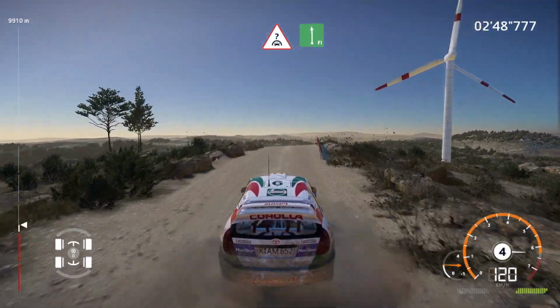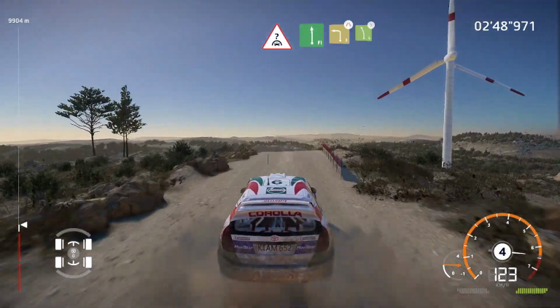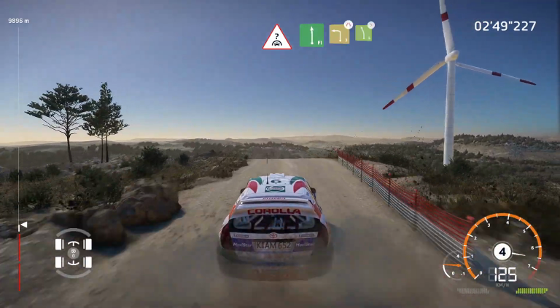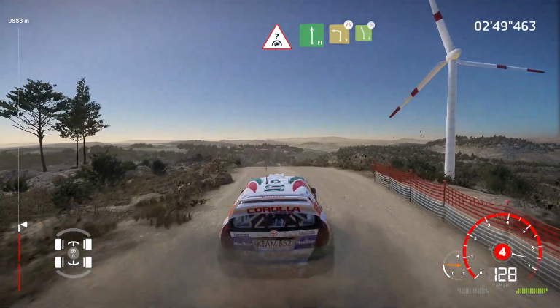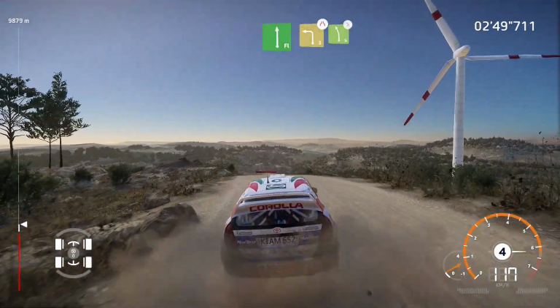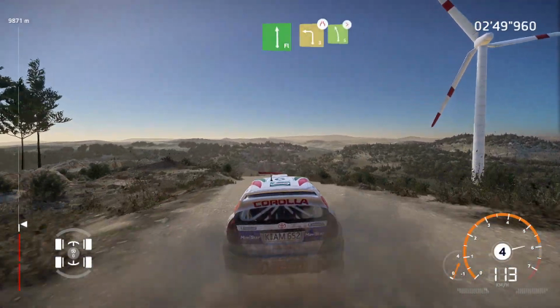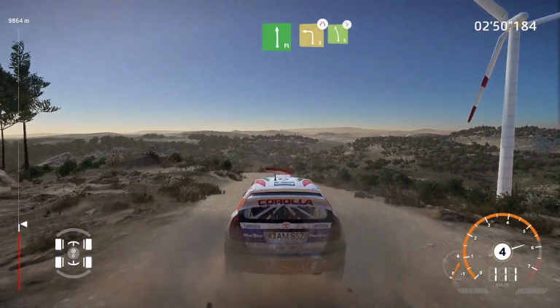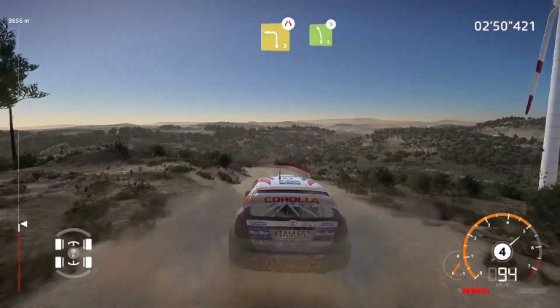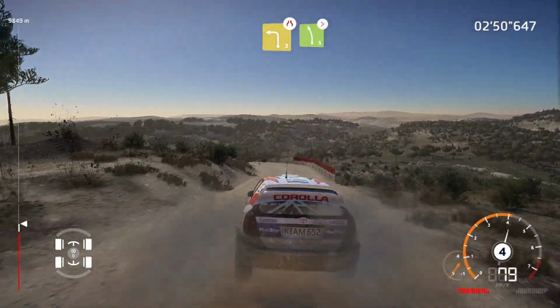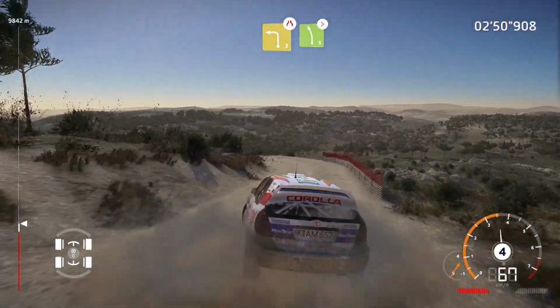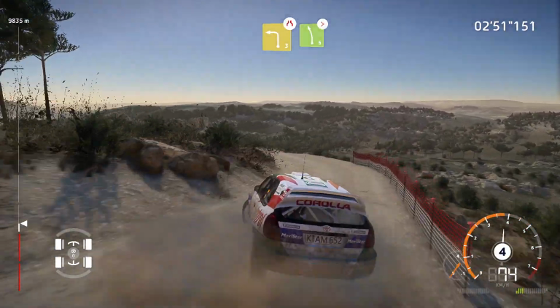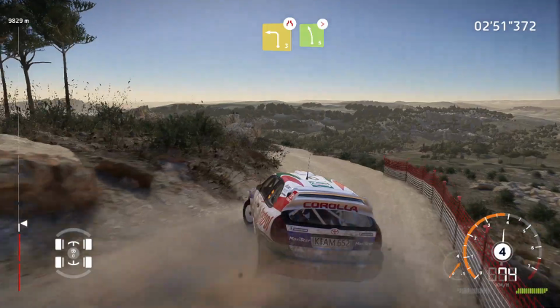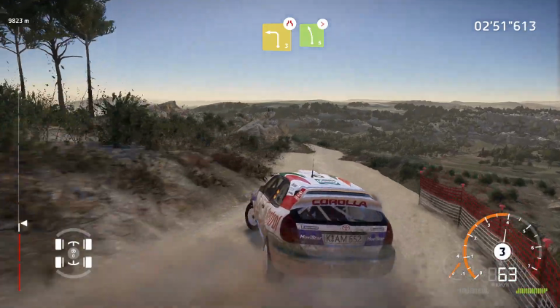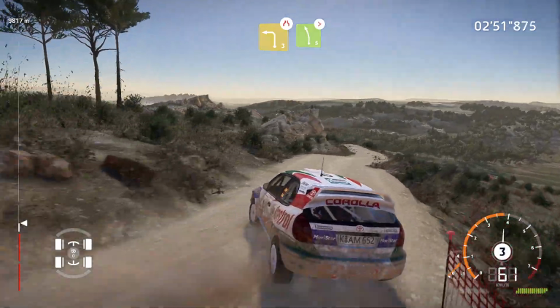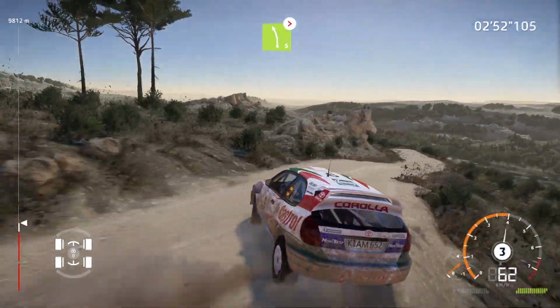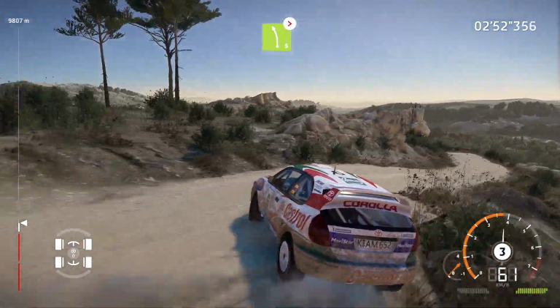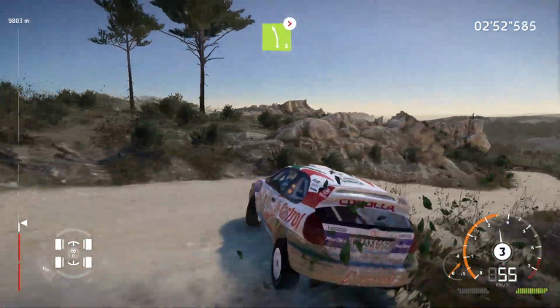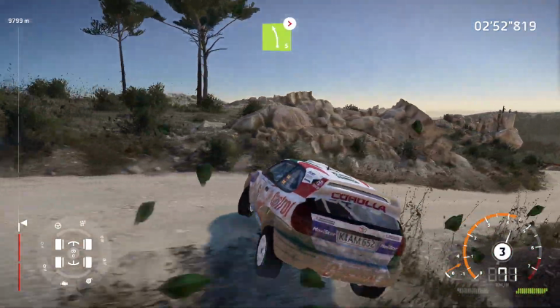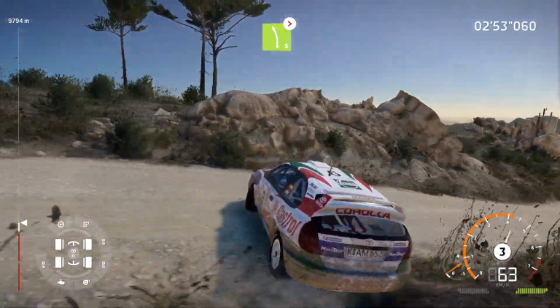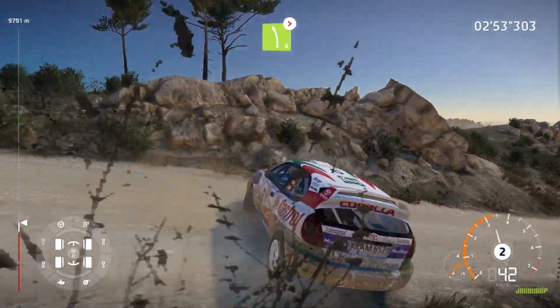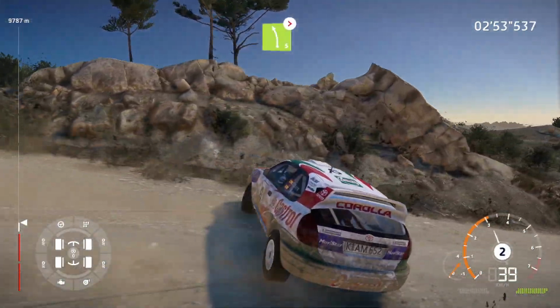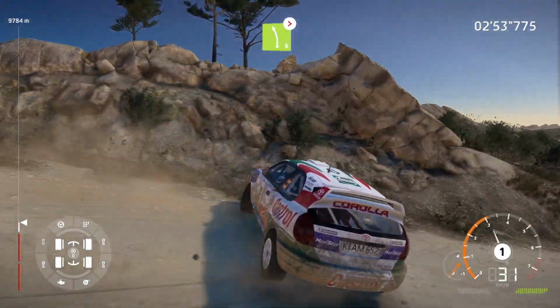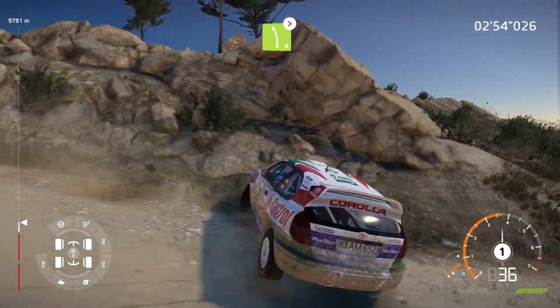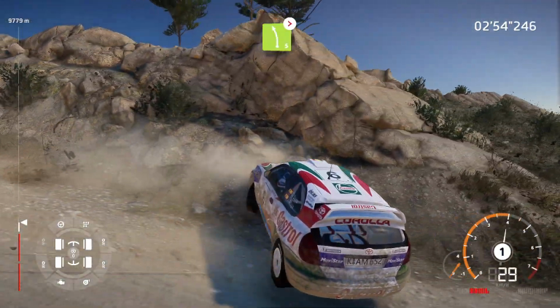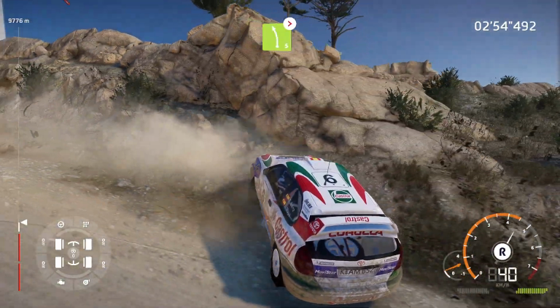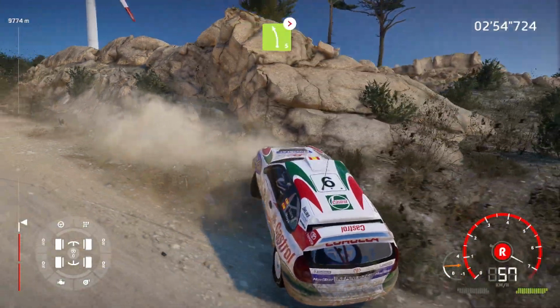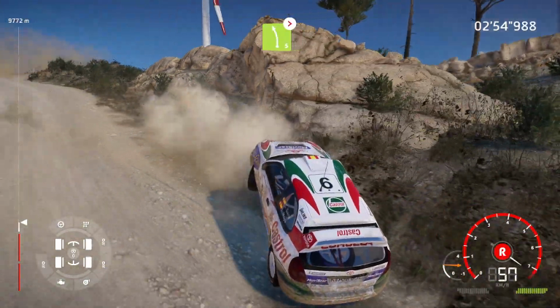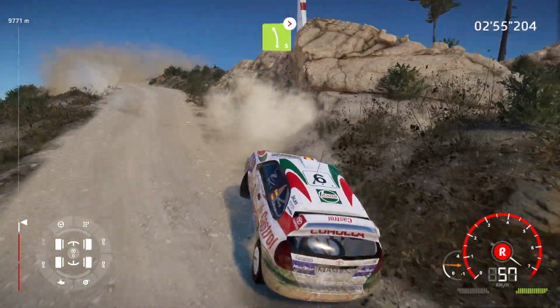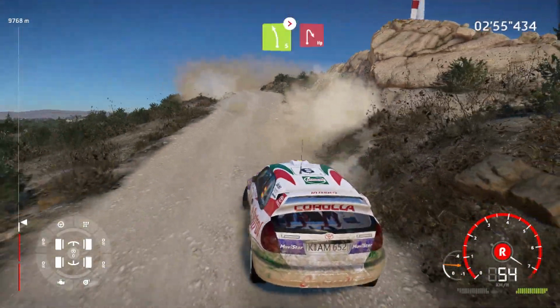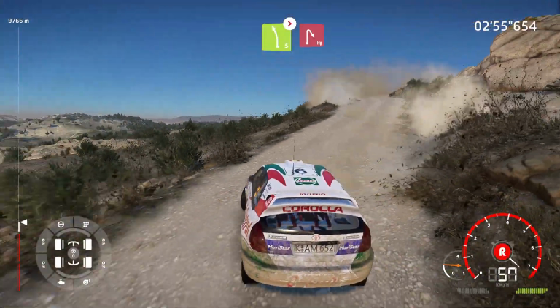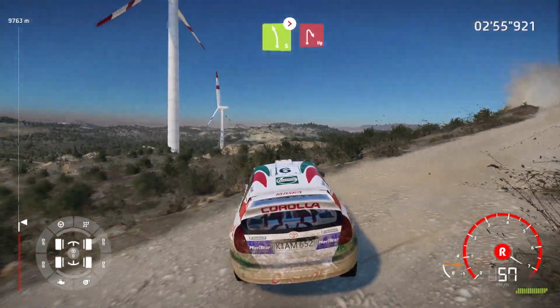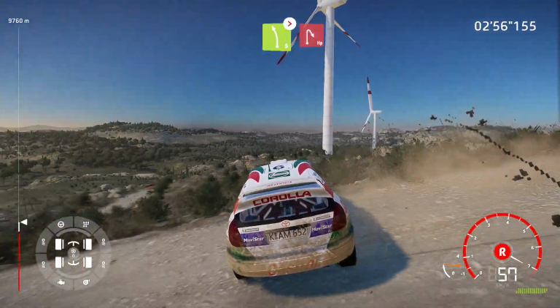For left 3, short, narrows, into left 5, tightens, brake. Ouch! For hairpin right.